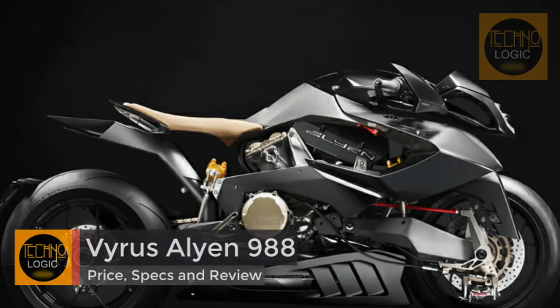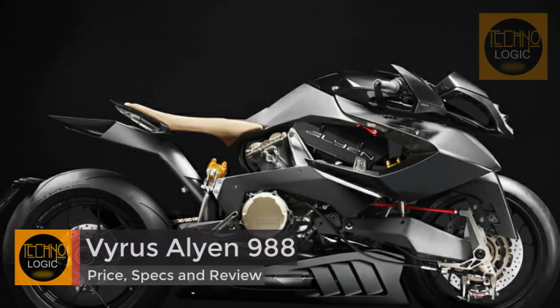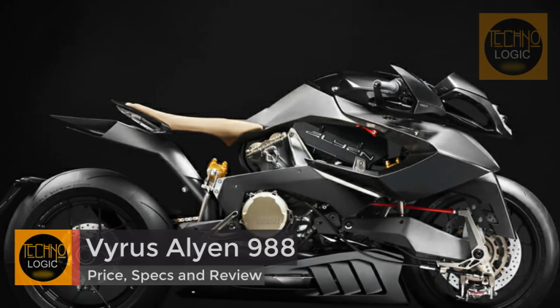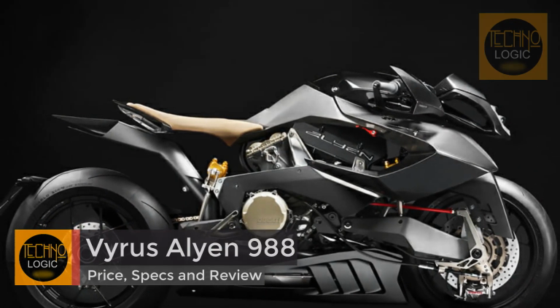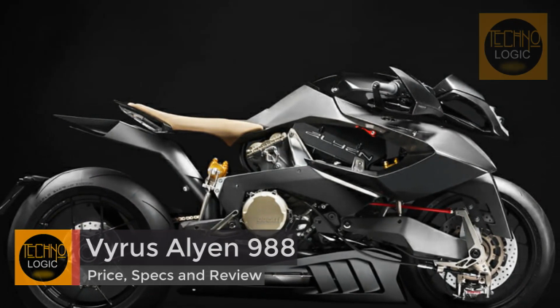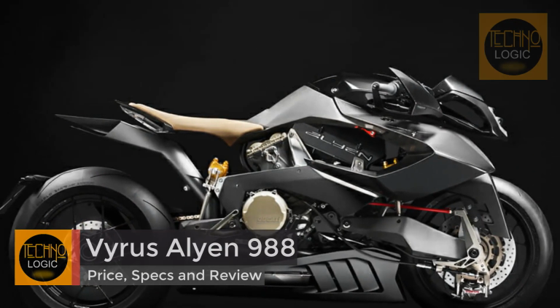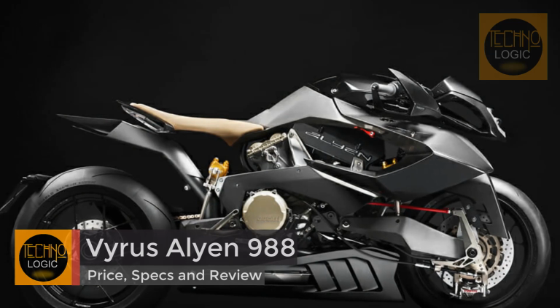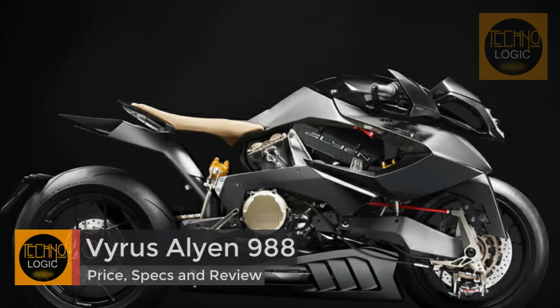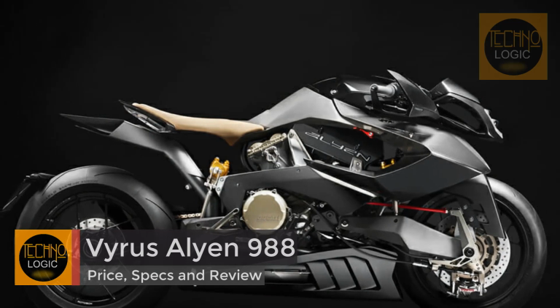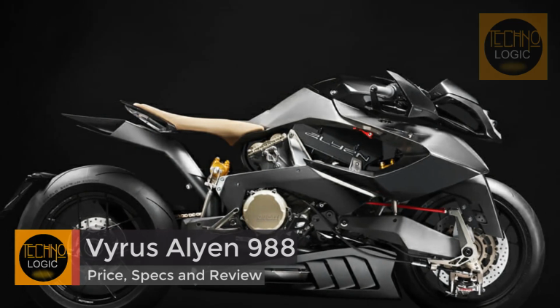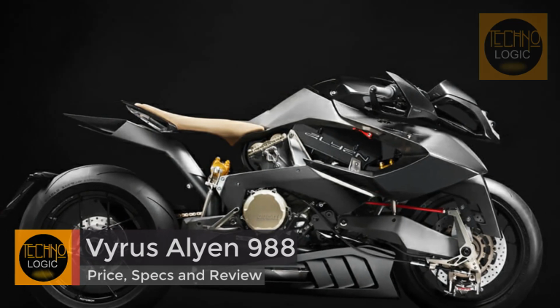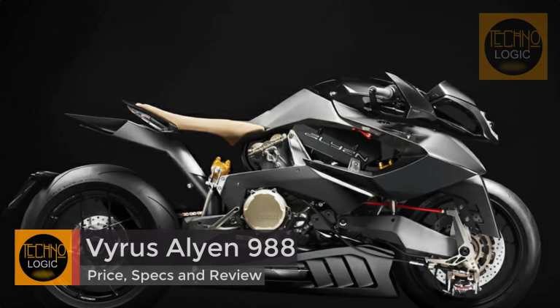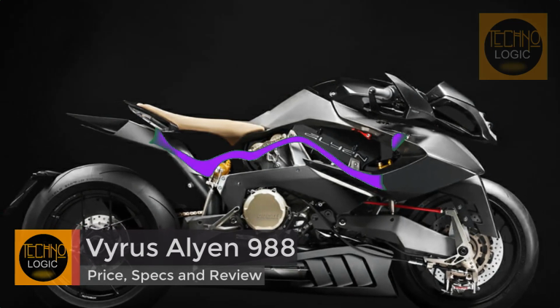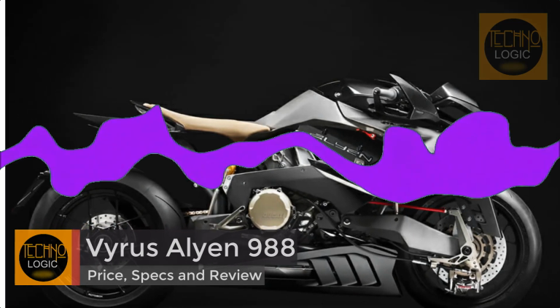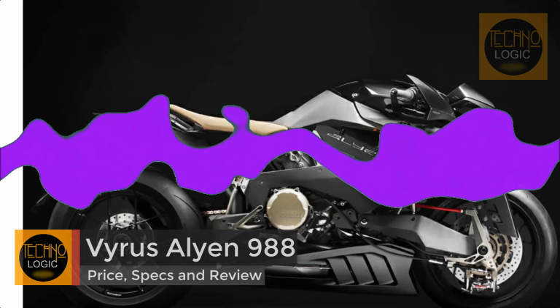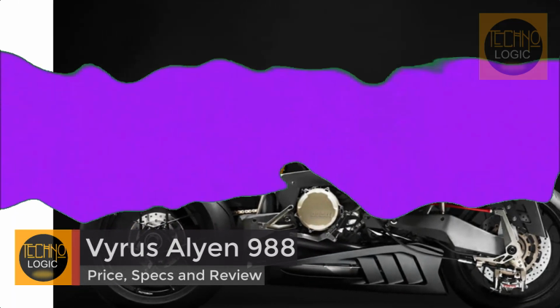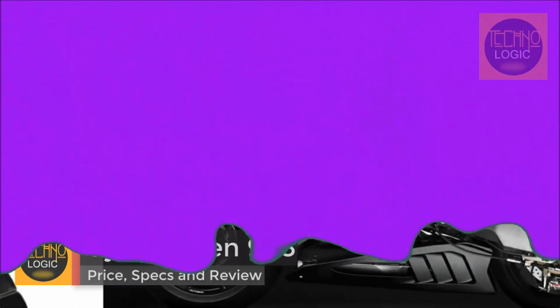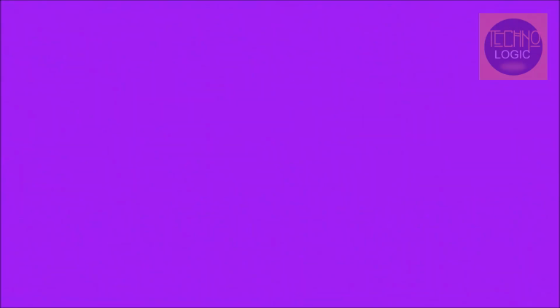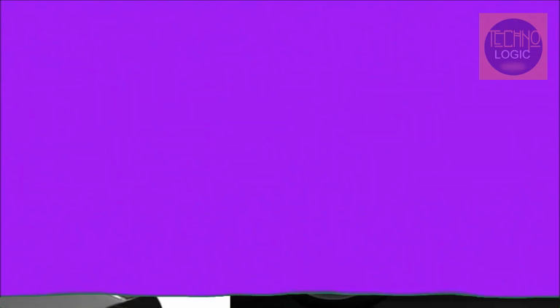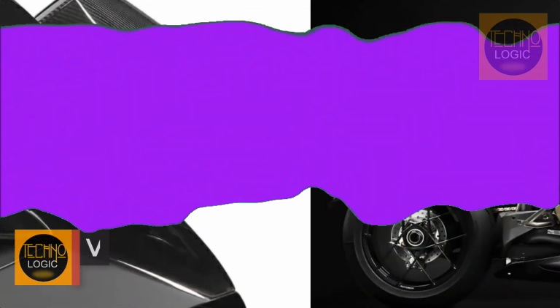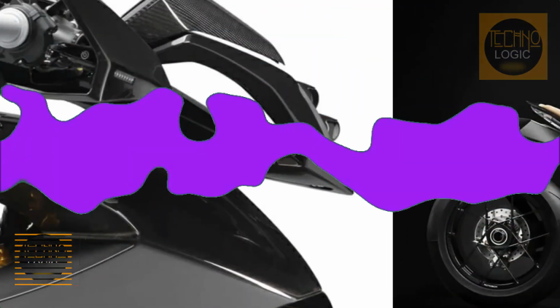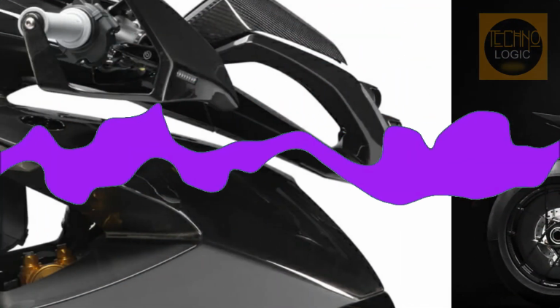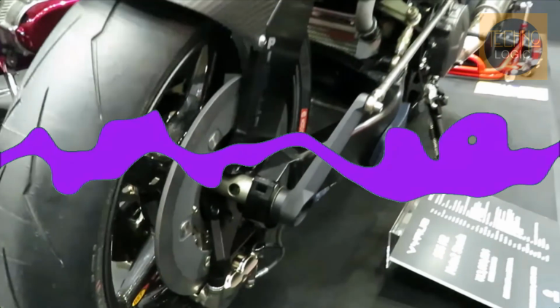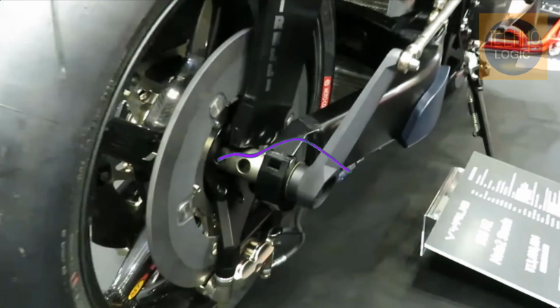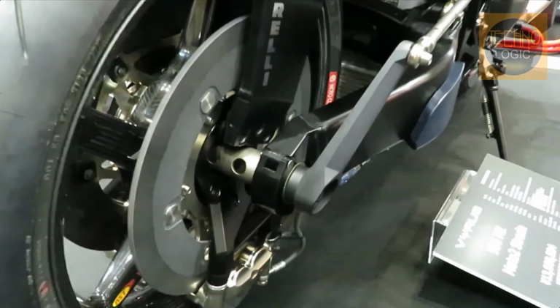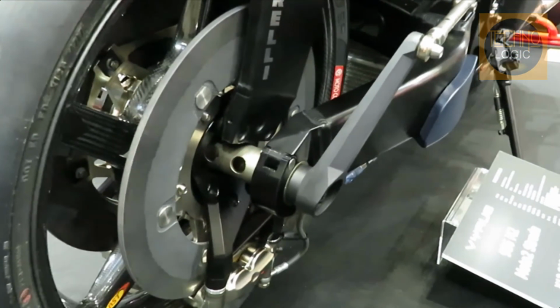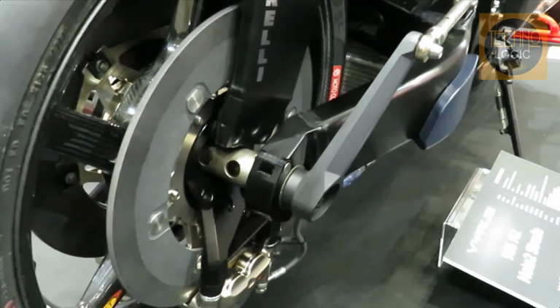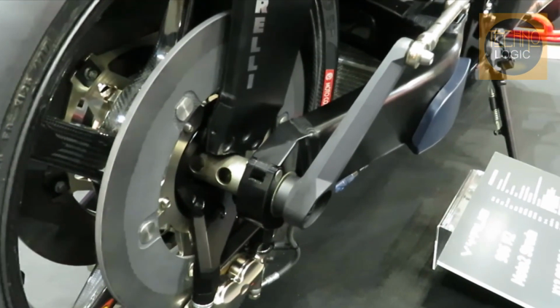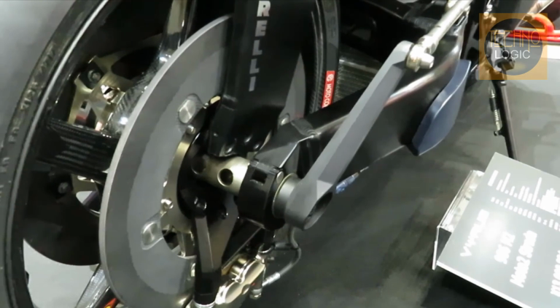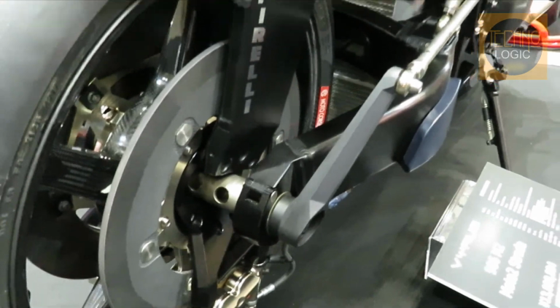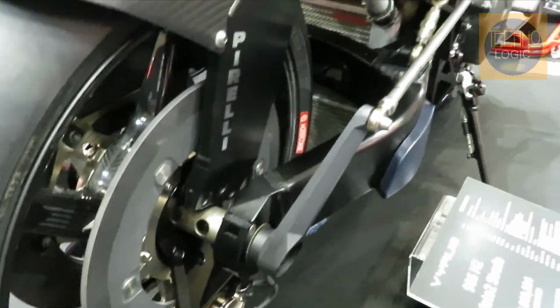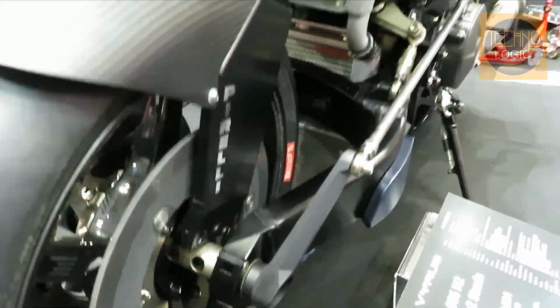VIRUS has been building avant-garde motorcycles in its factory in Coriano, Italy, since 2003, under the helm of Ascanio Rotorigo.